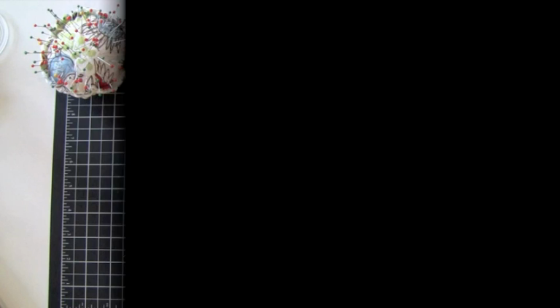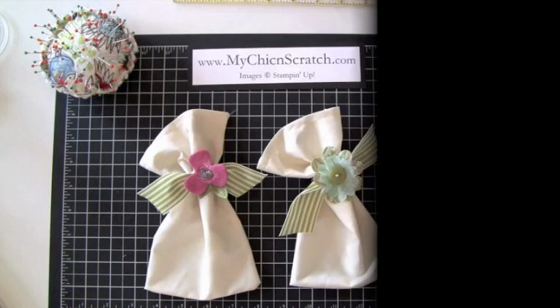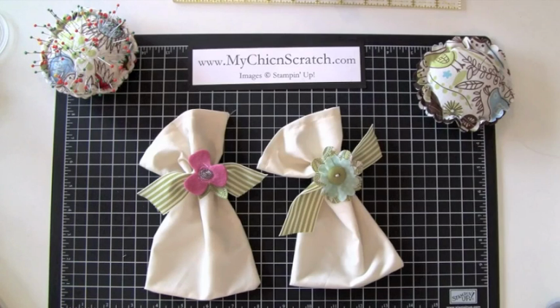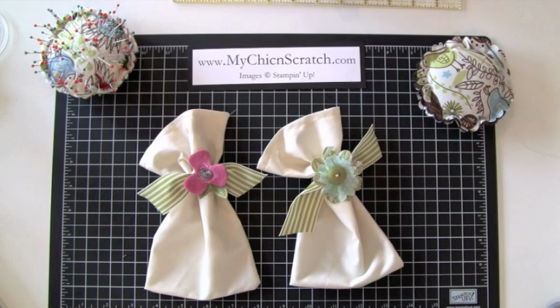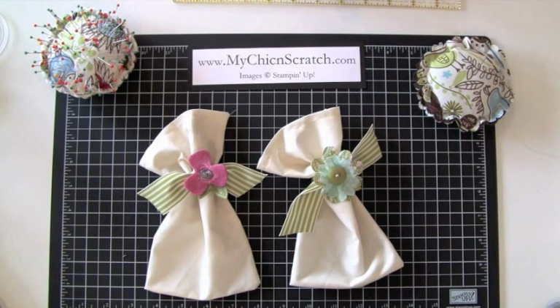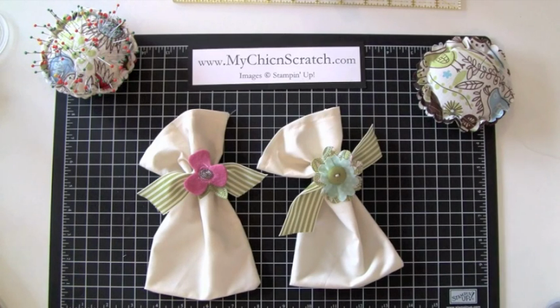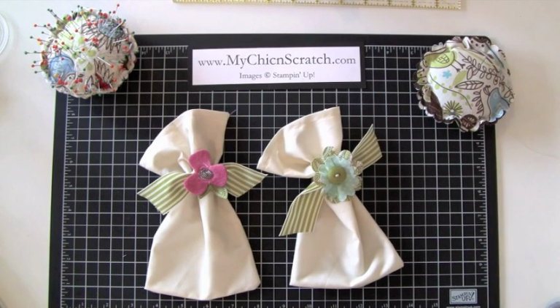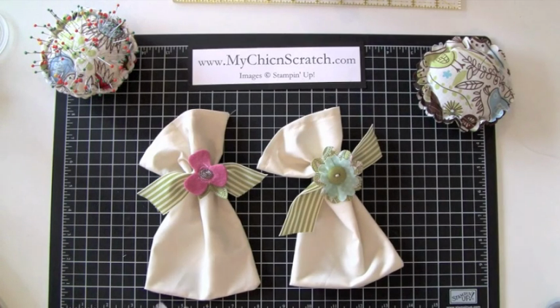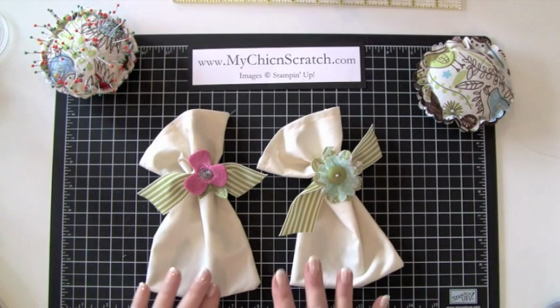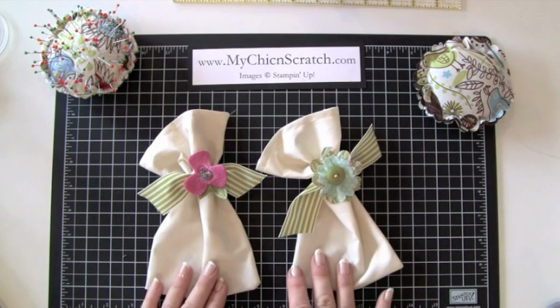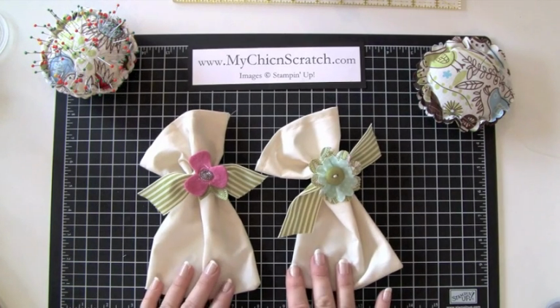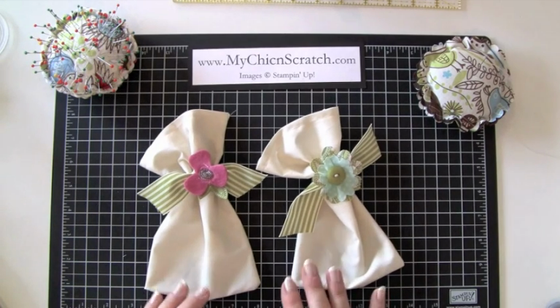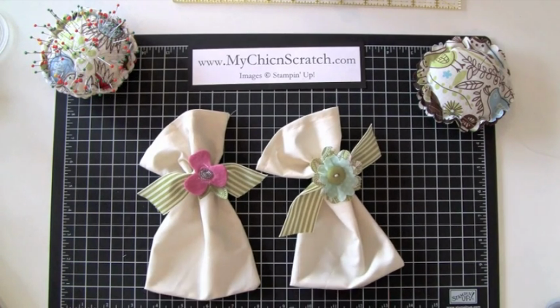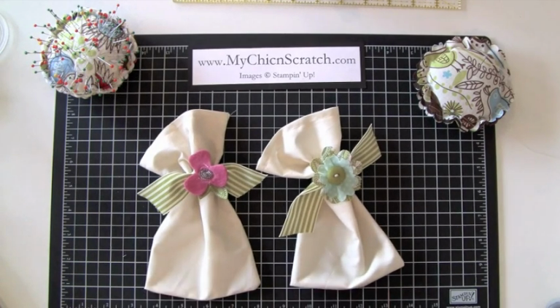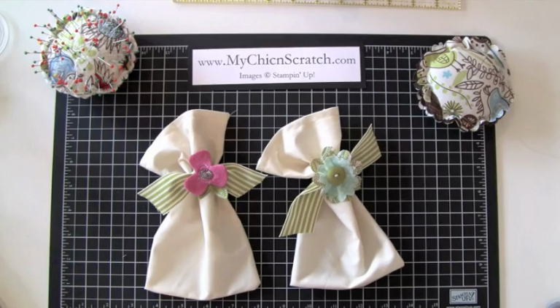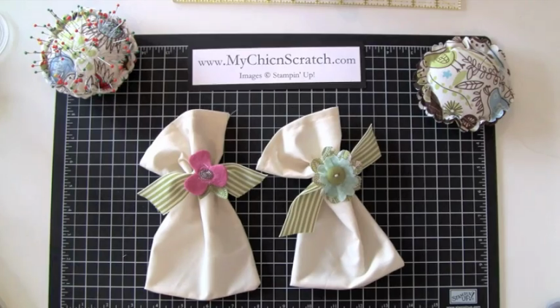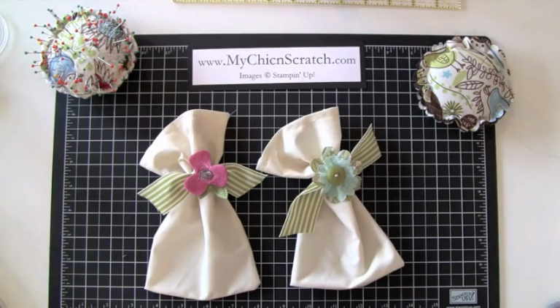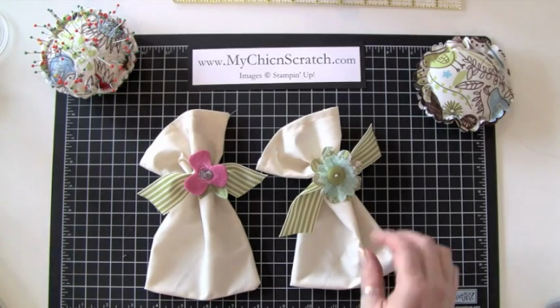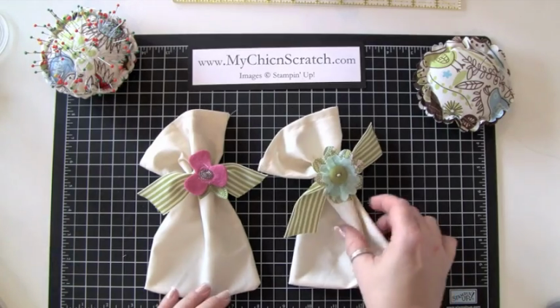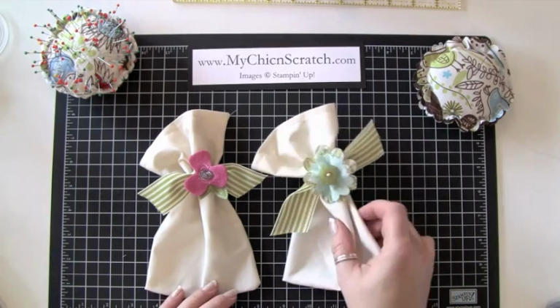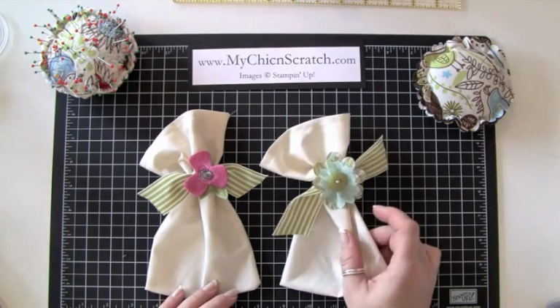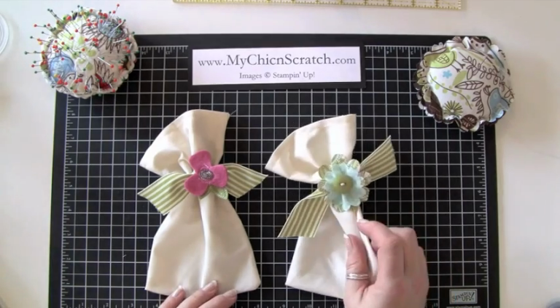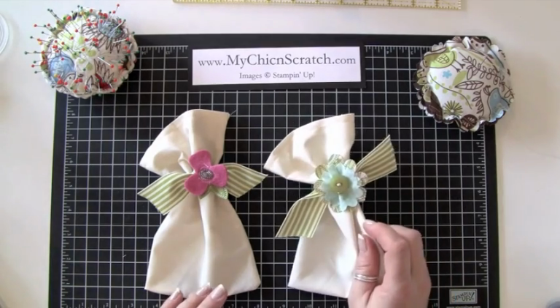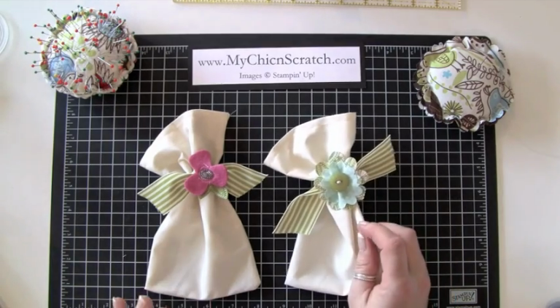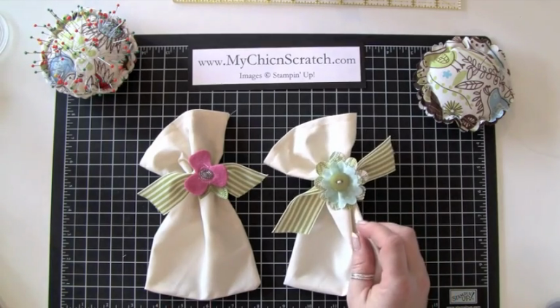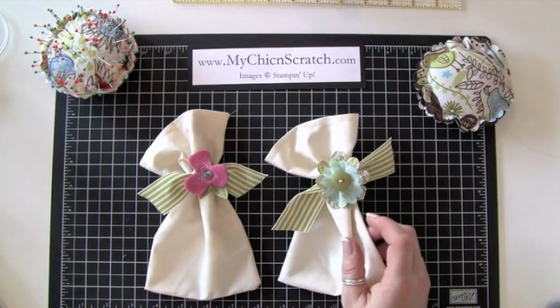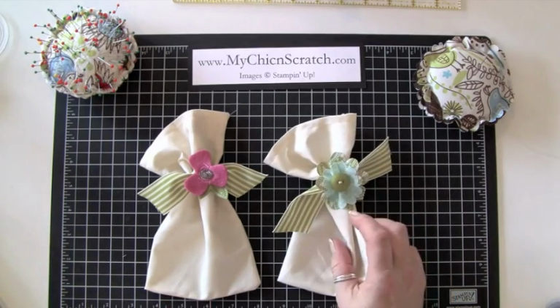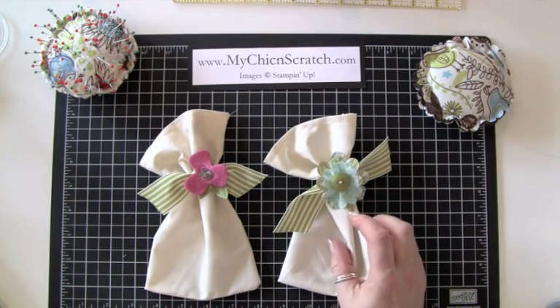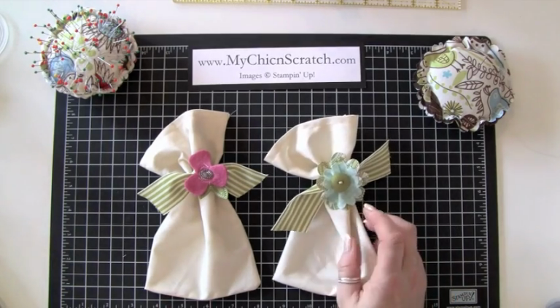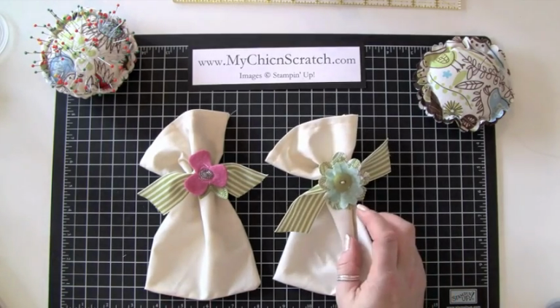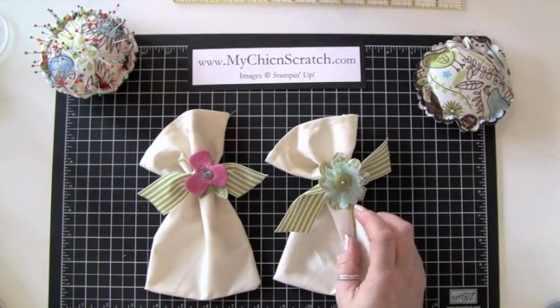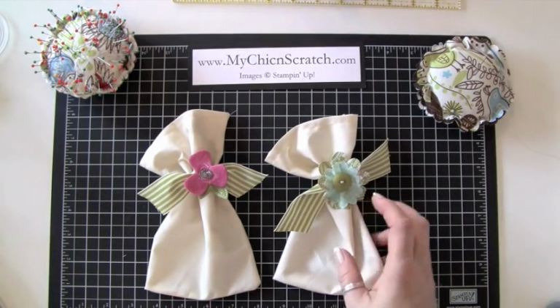Hi, thanks for joining me today. I'm going to show you how to make these fabric gift bags — they're really quick and easy to make, and you're just going to love them.